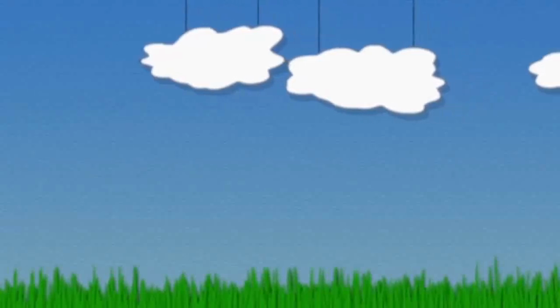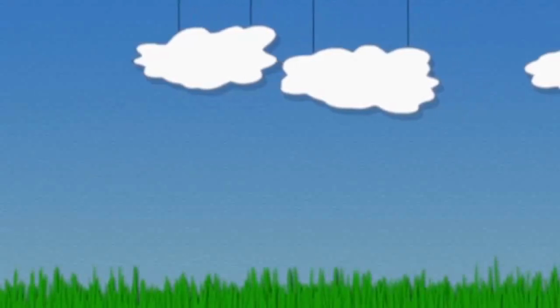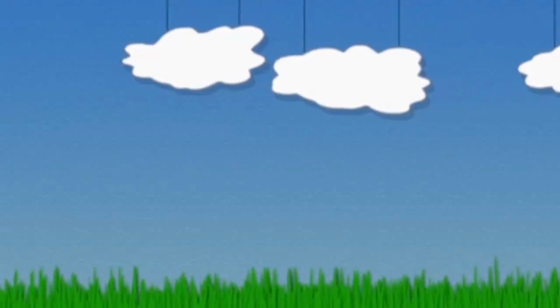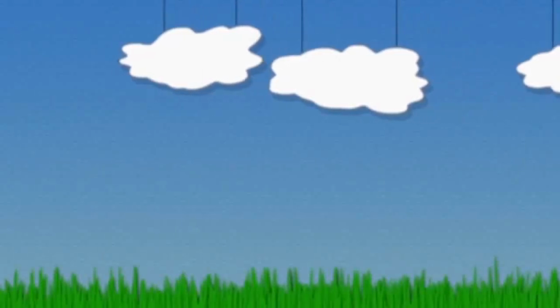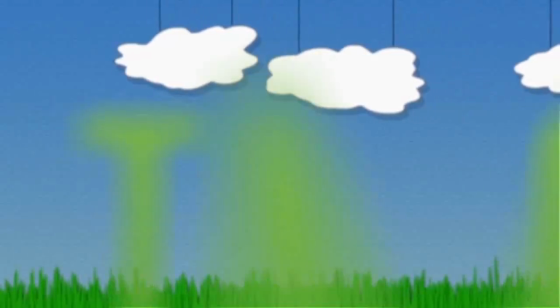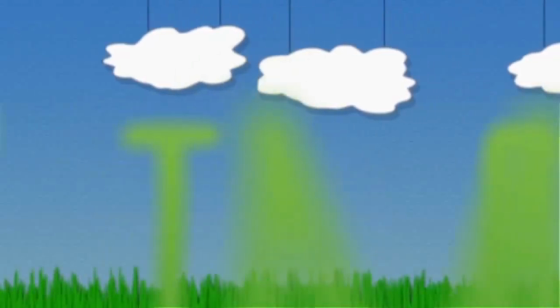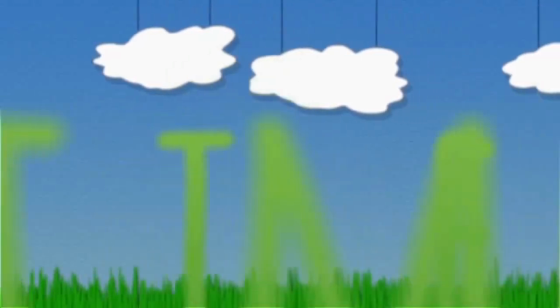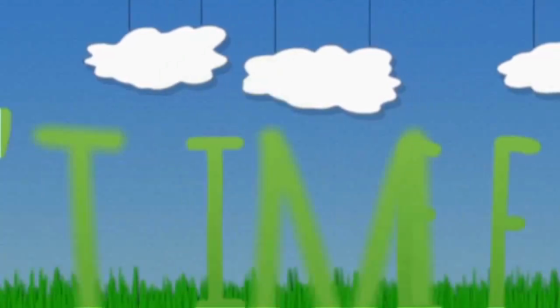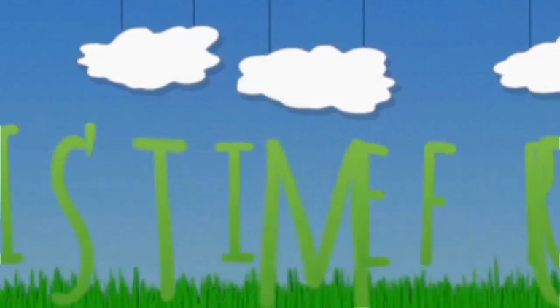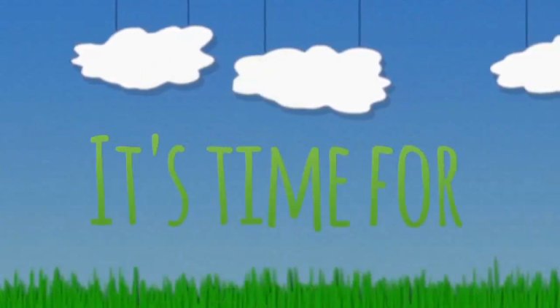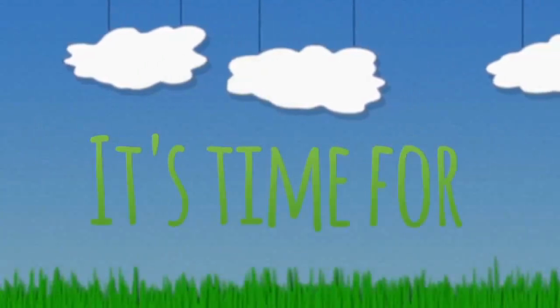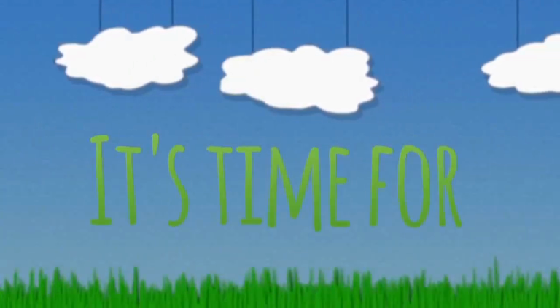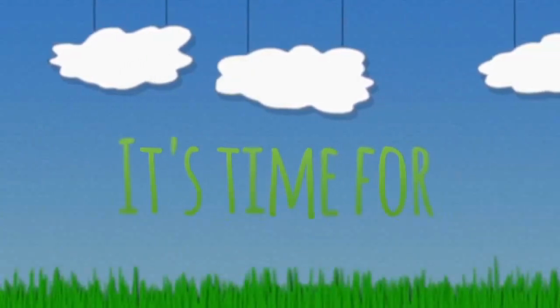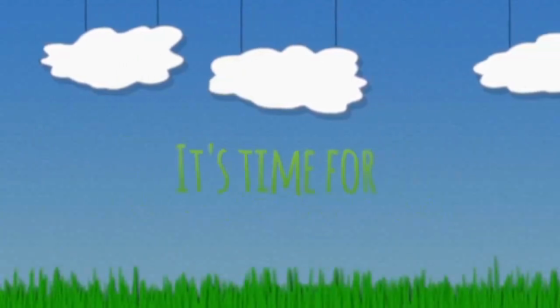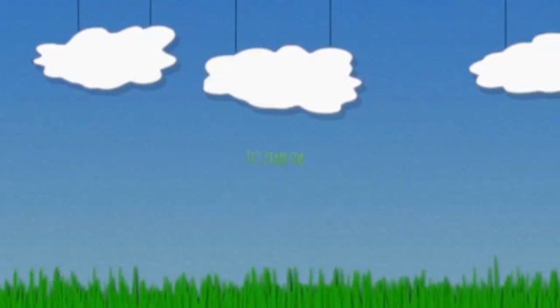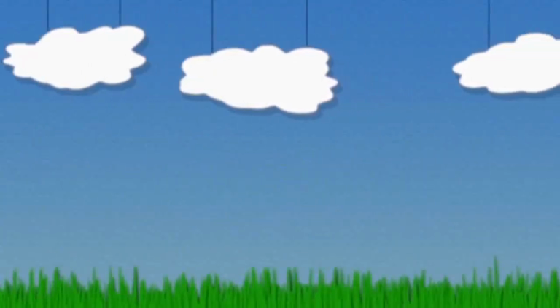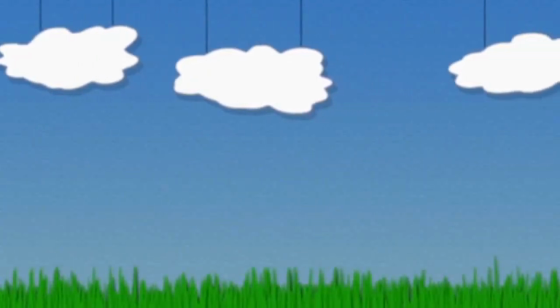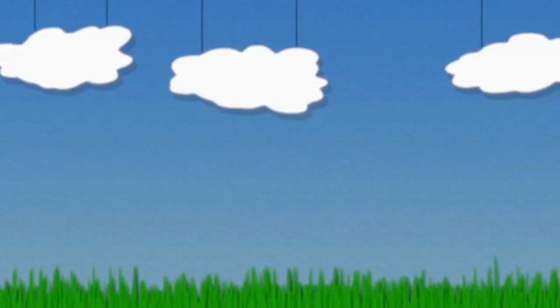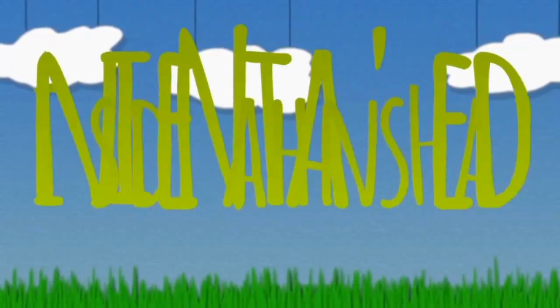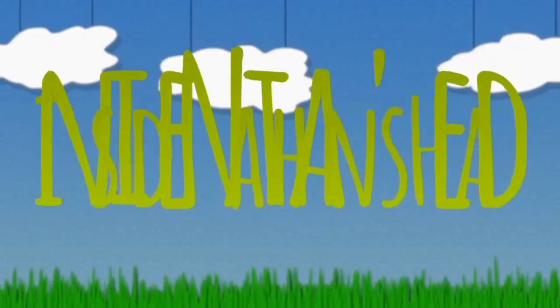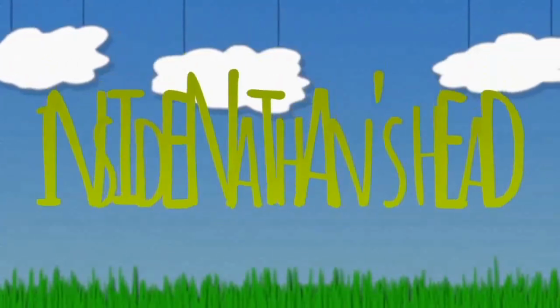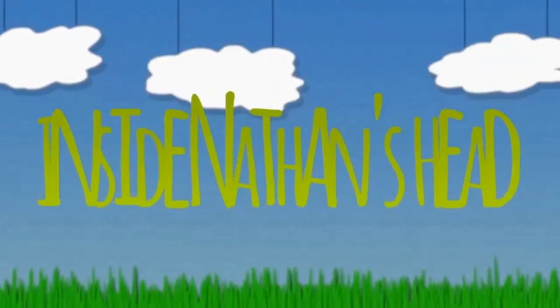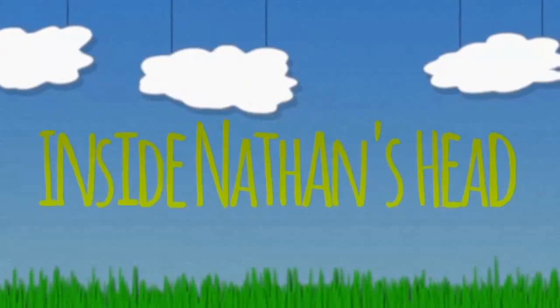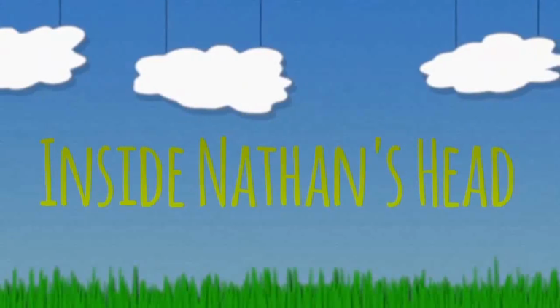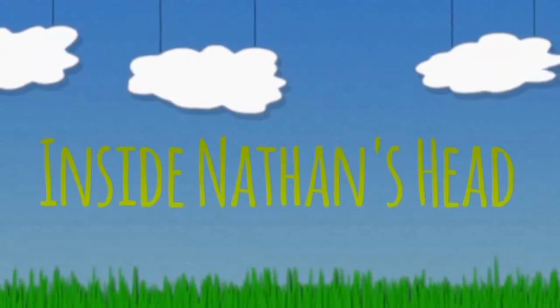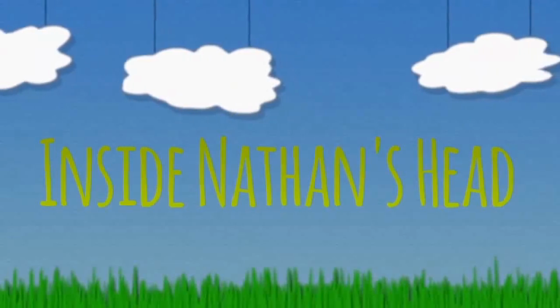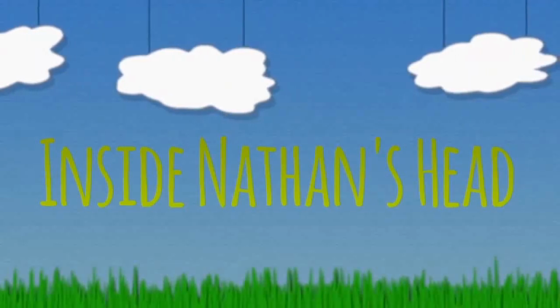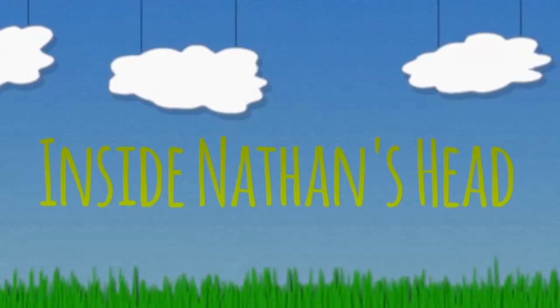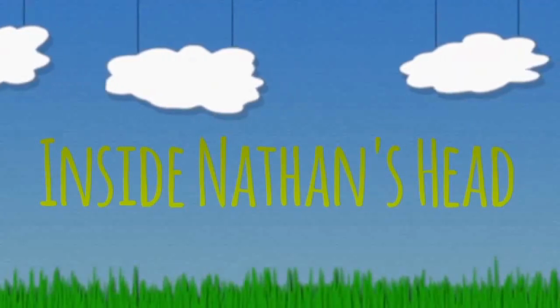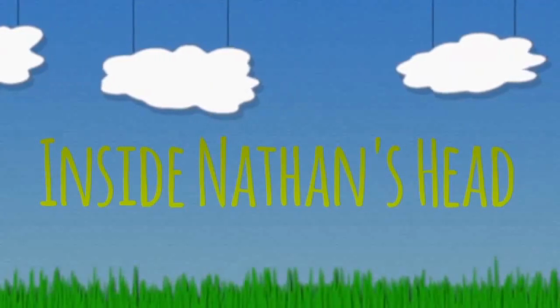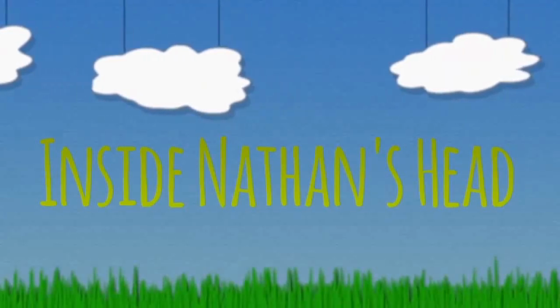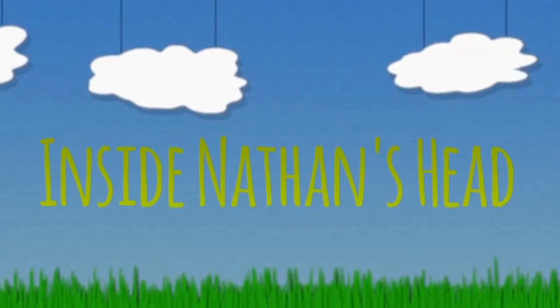It's time for another exciting episode of Inside Nathan's Head!